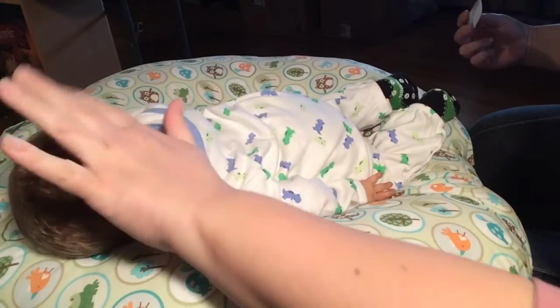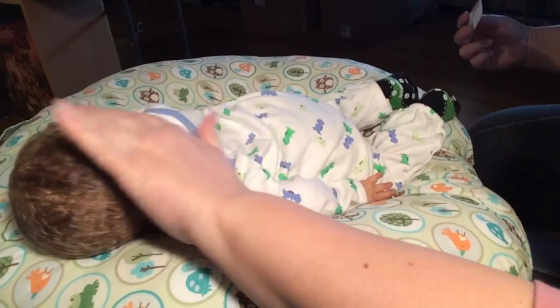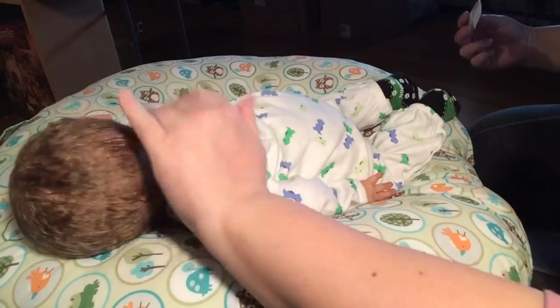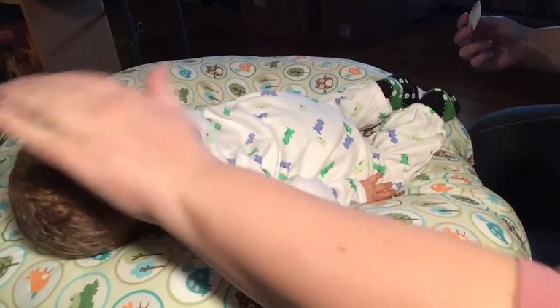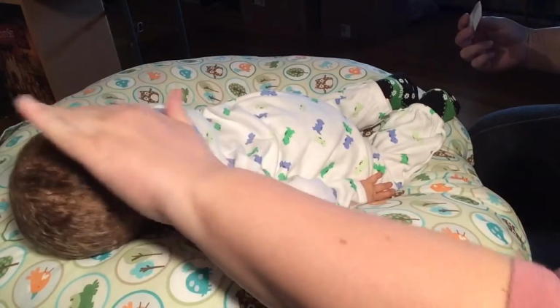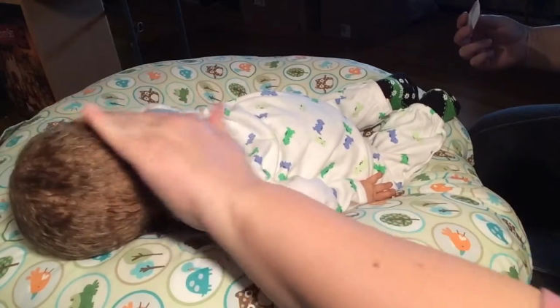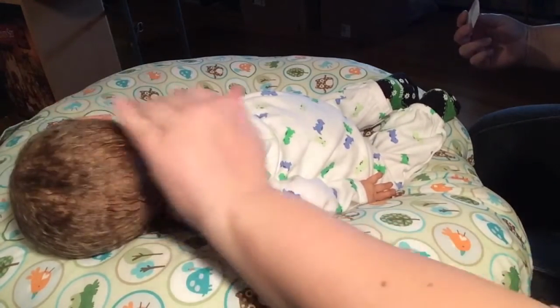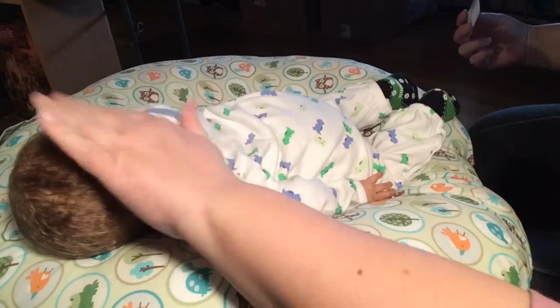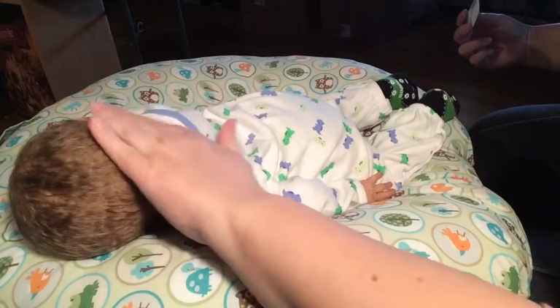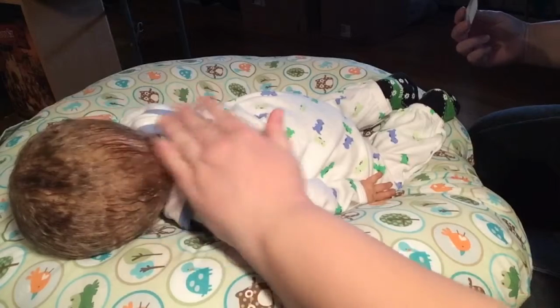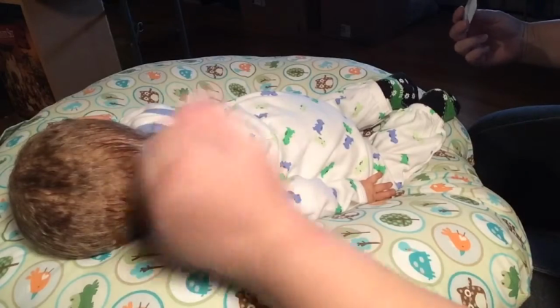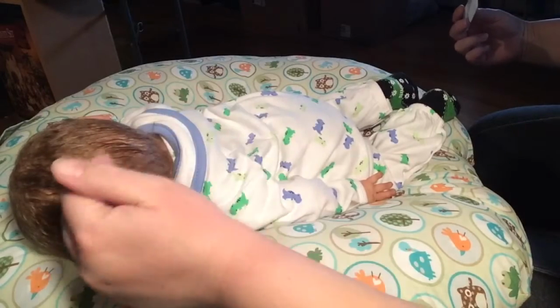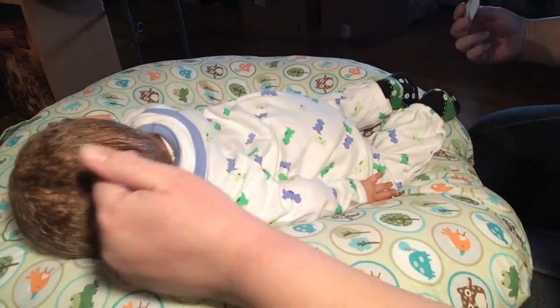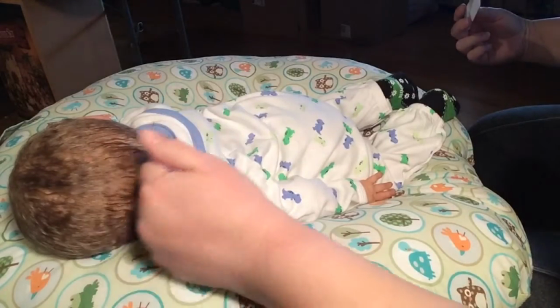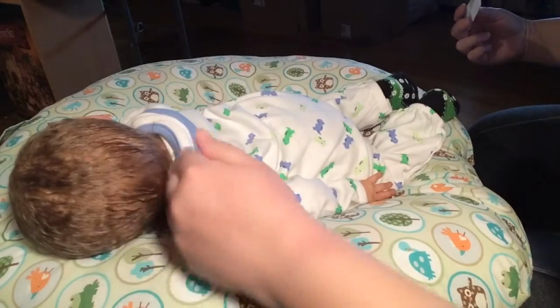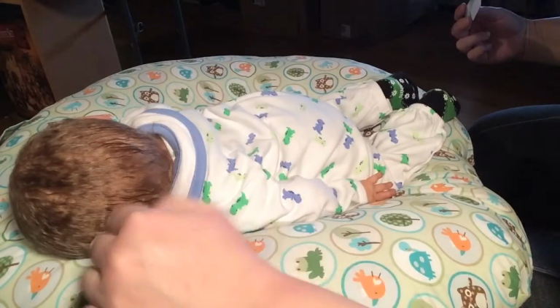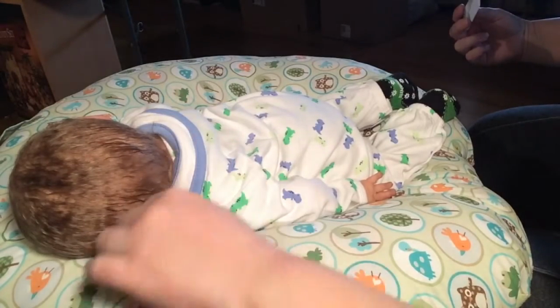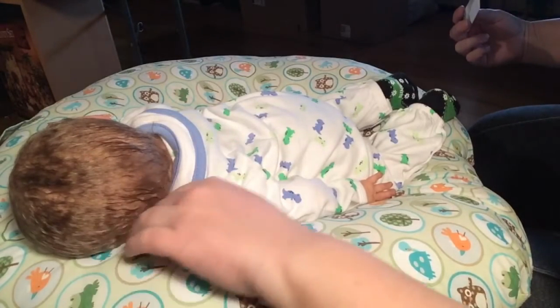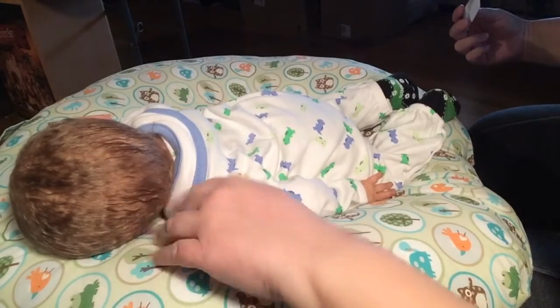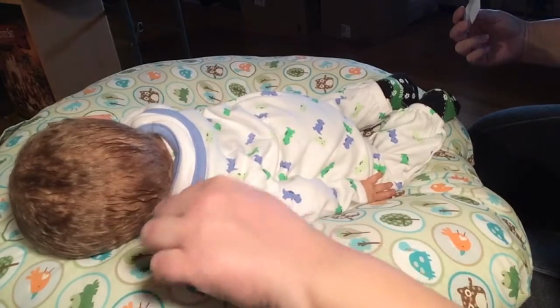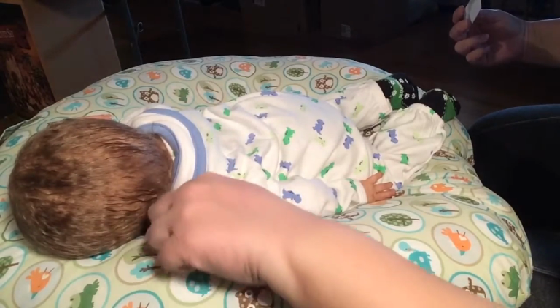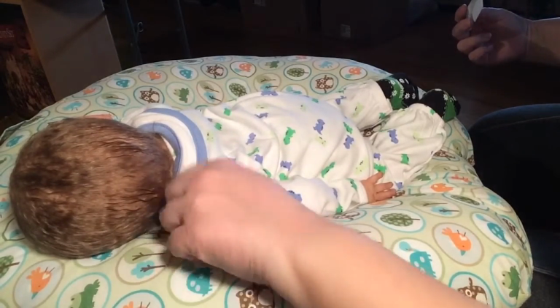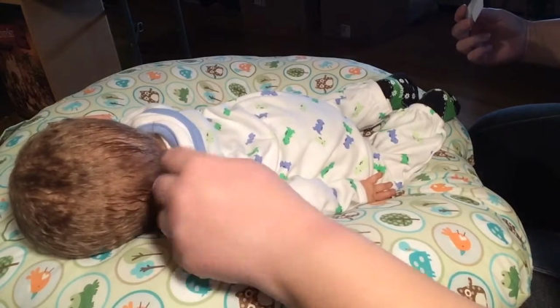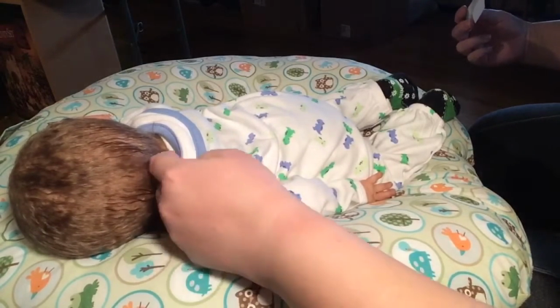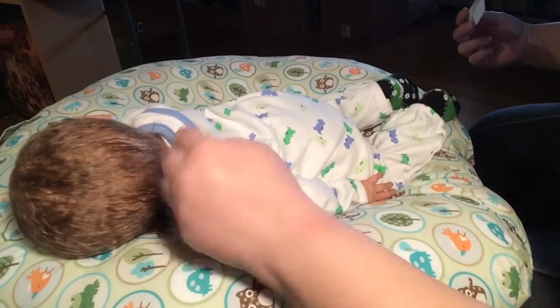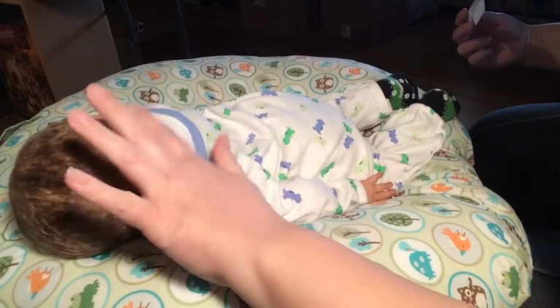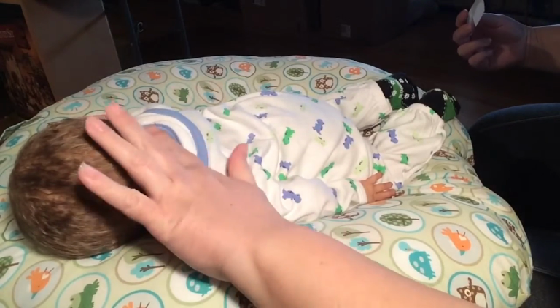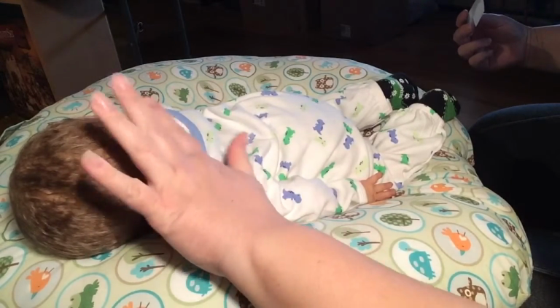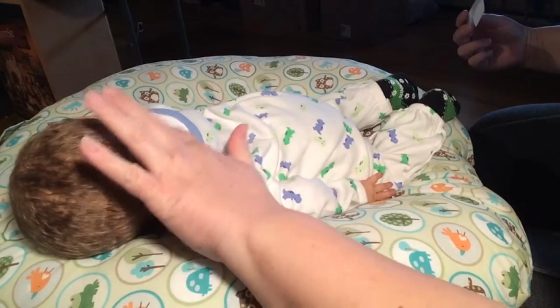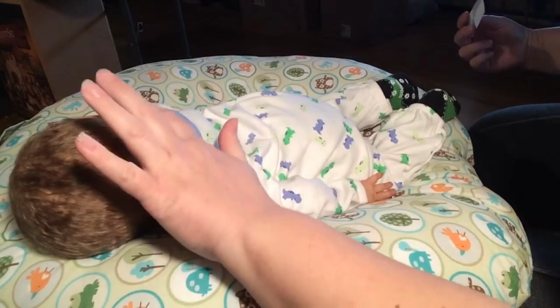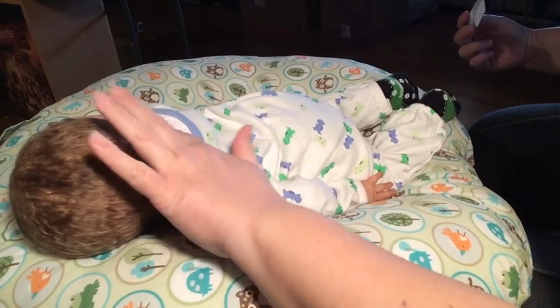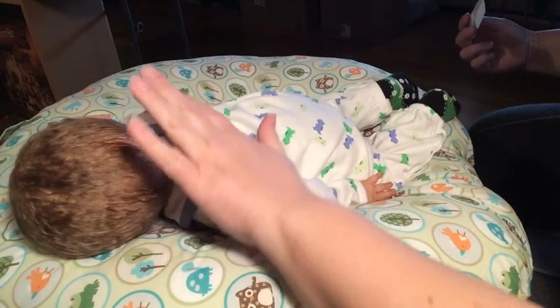I think that looks pretty good. He didn't even wake up through this whole process, did ya?